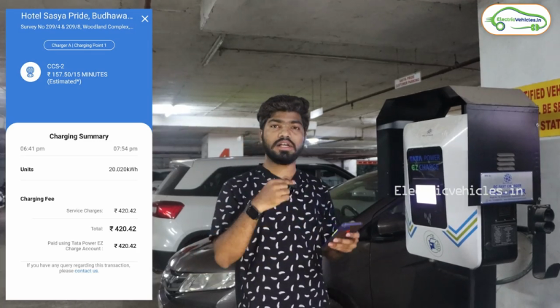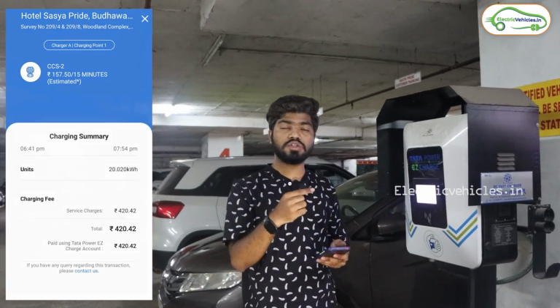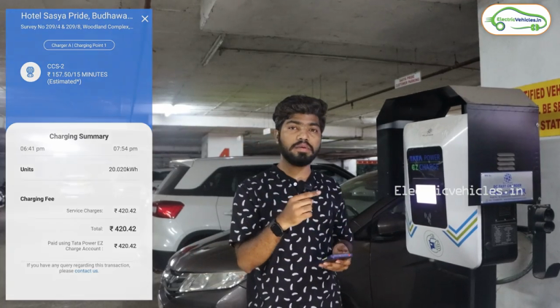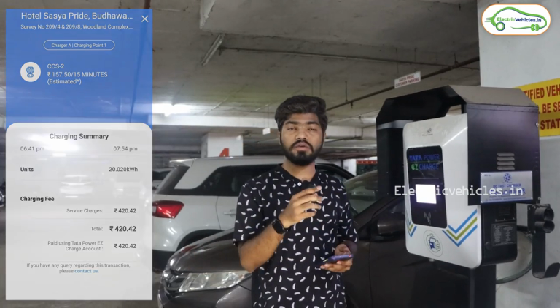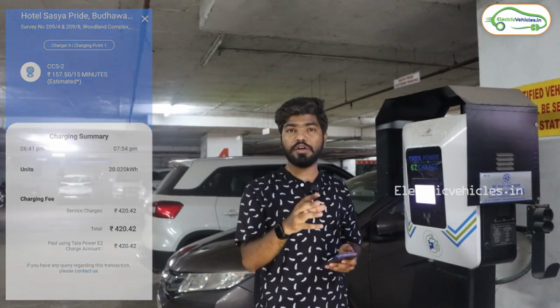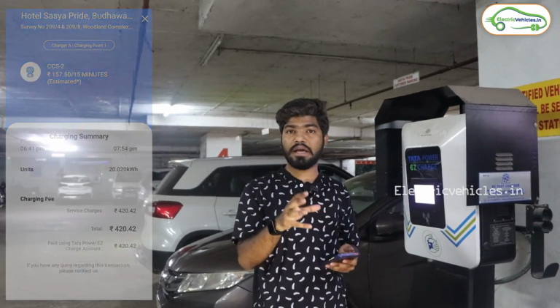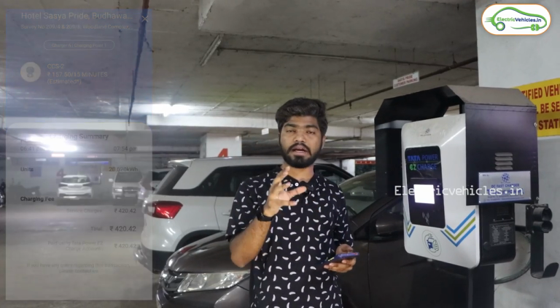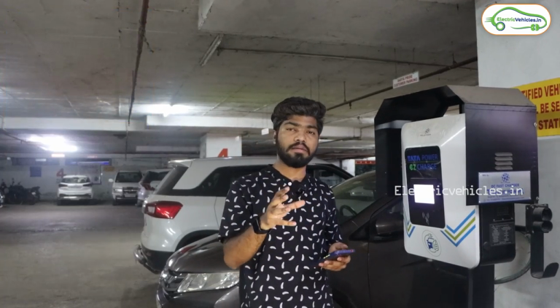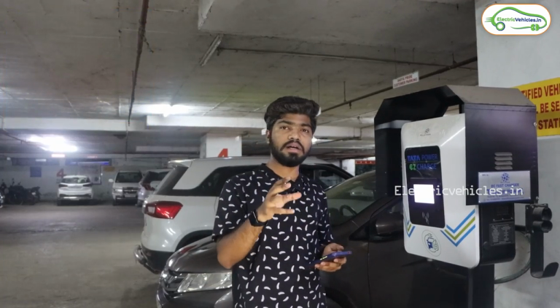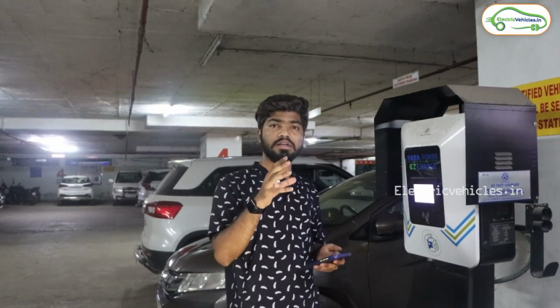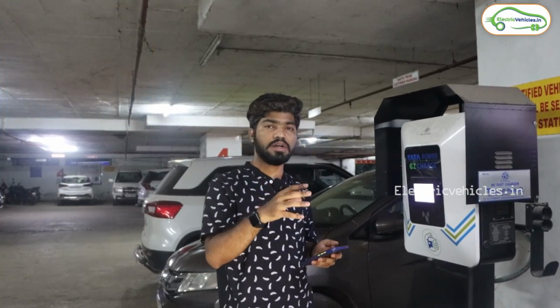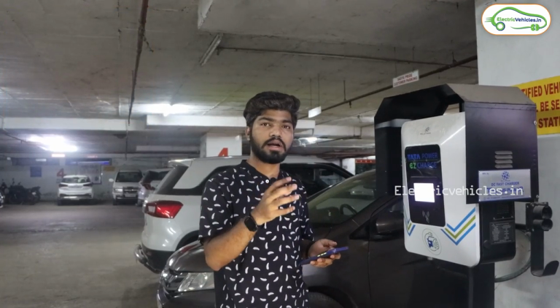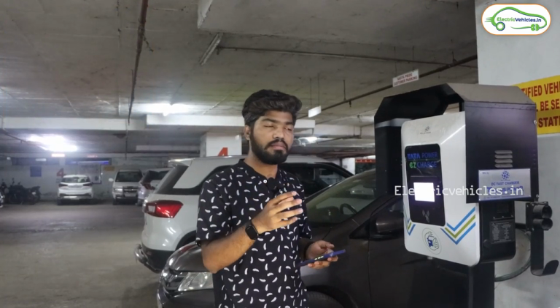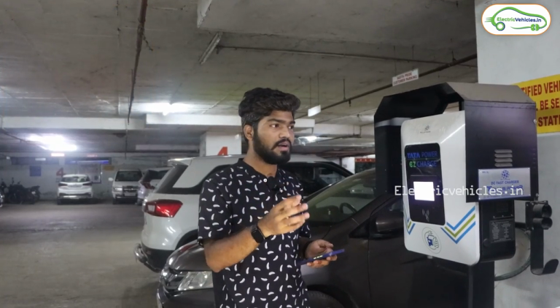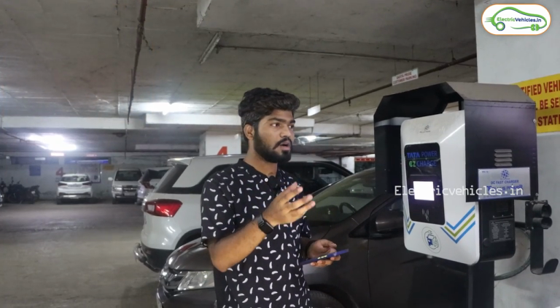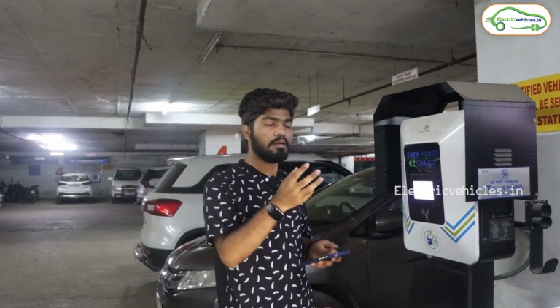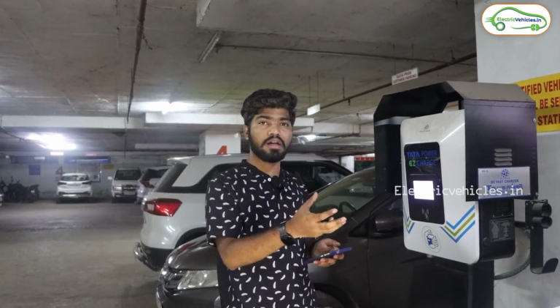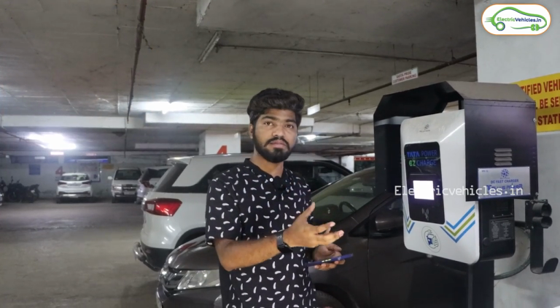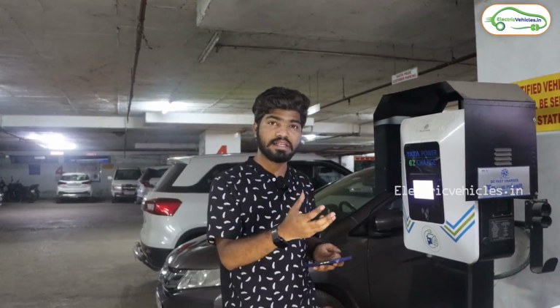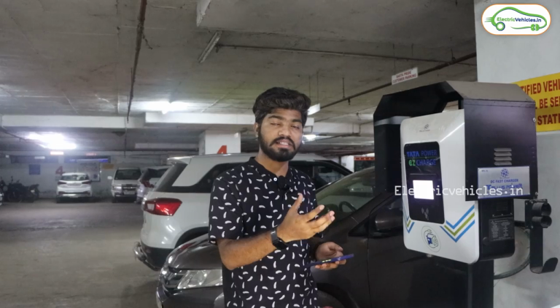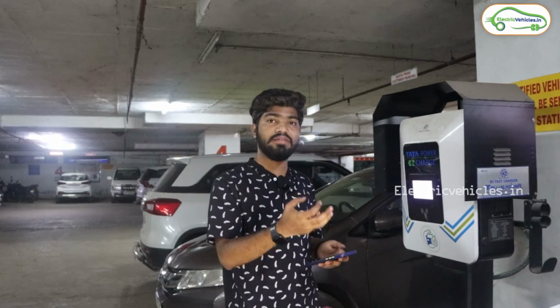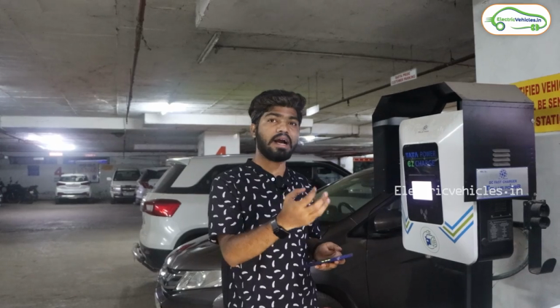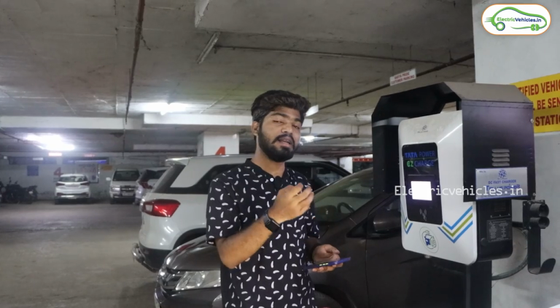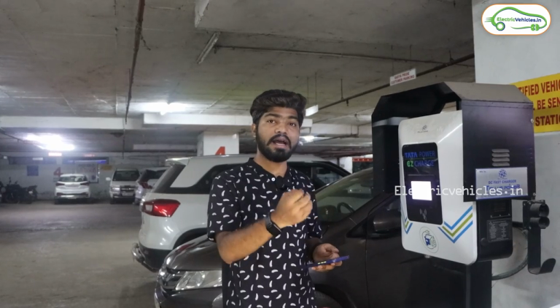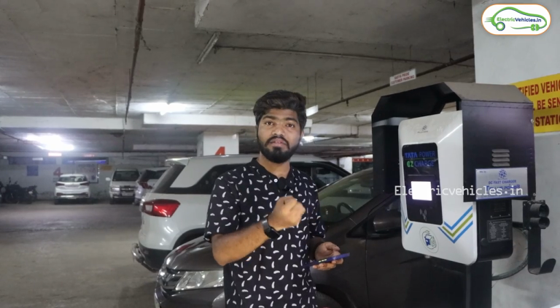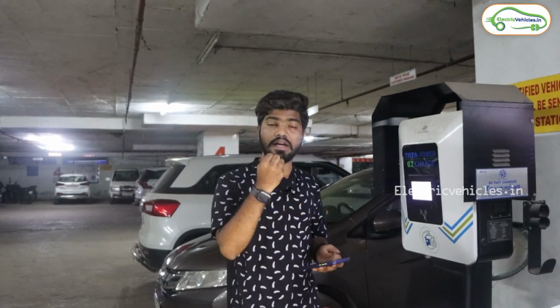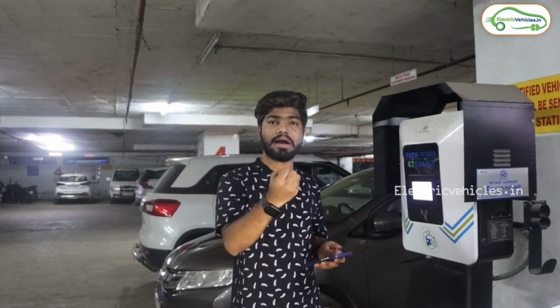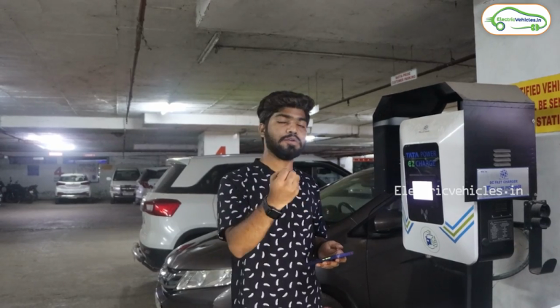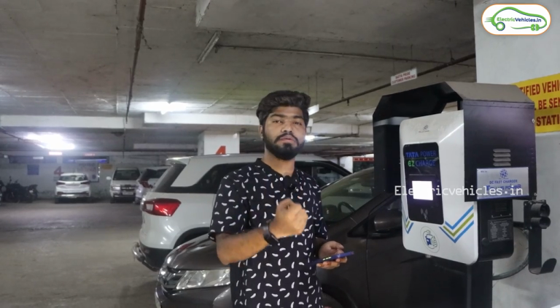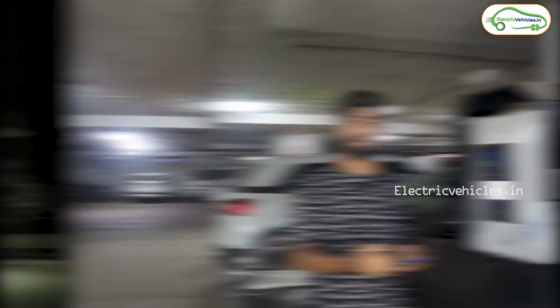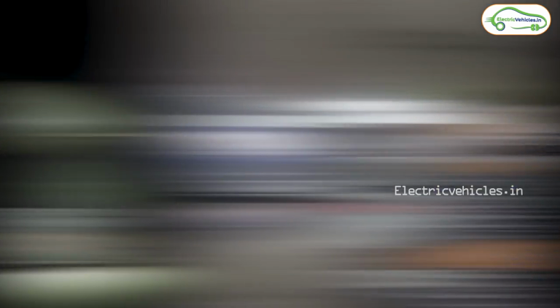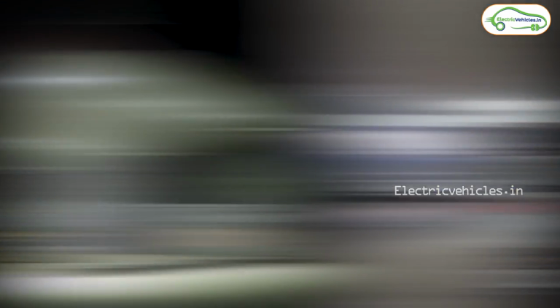The next stop is going to be Kadapa. At Kadapa we will top up our MG ZS EV again and then head to Tirupati.